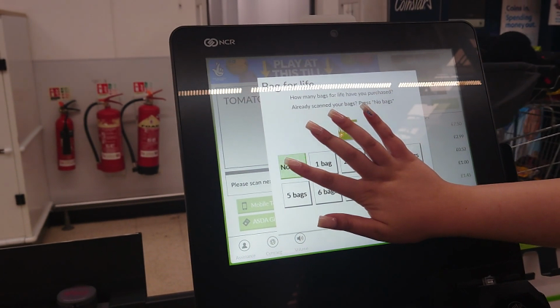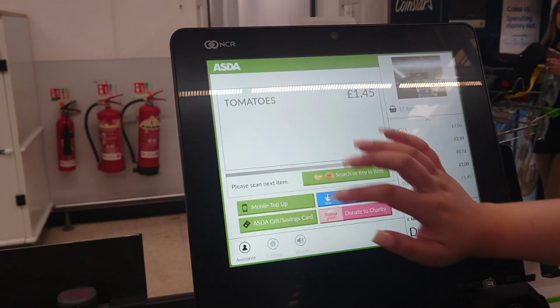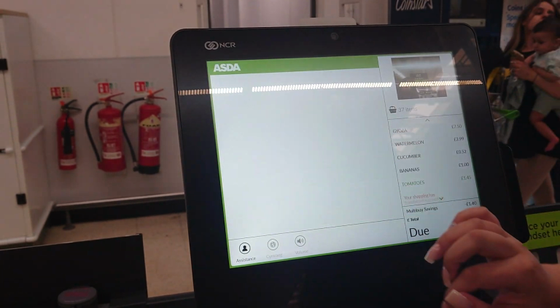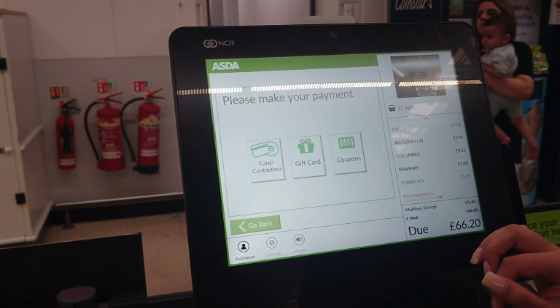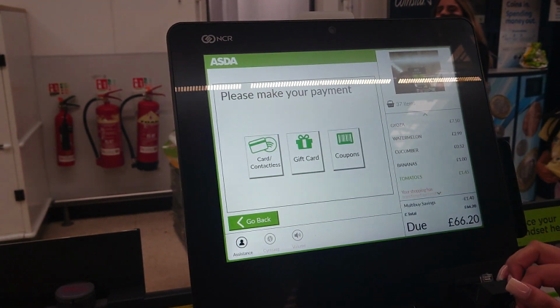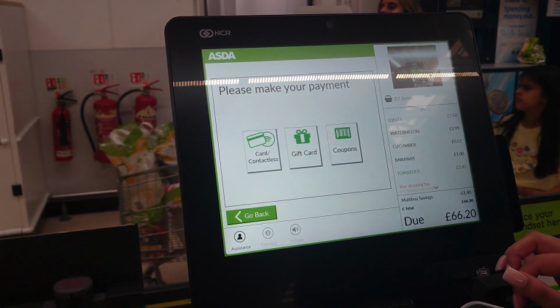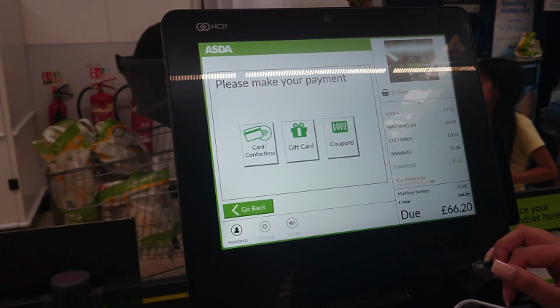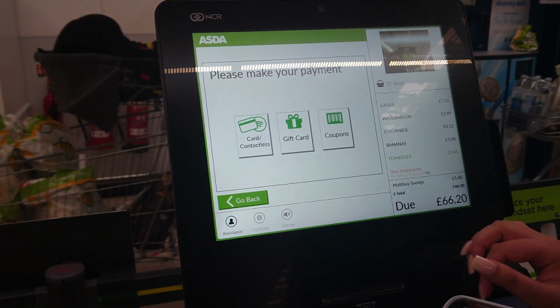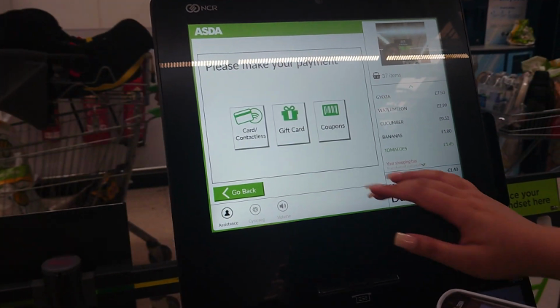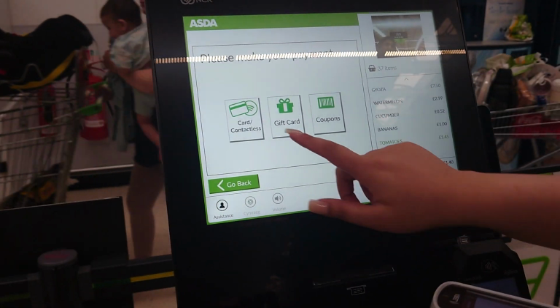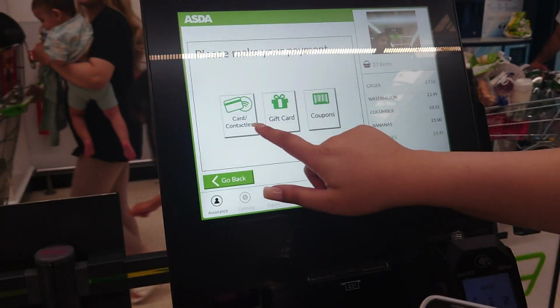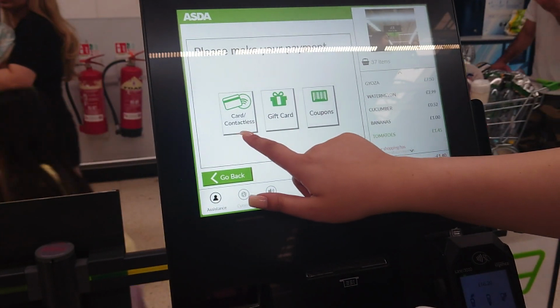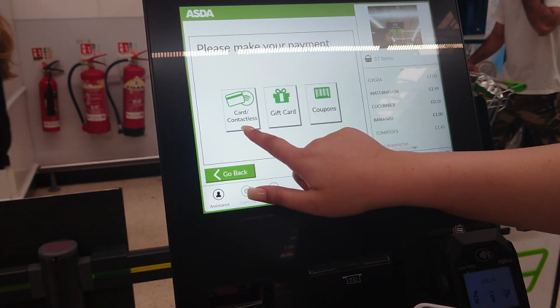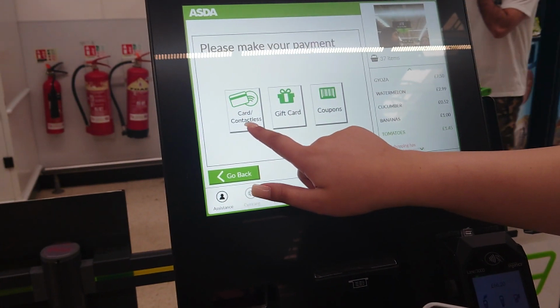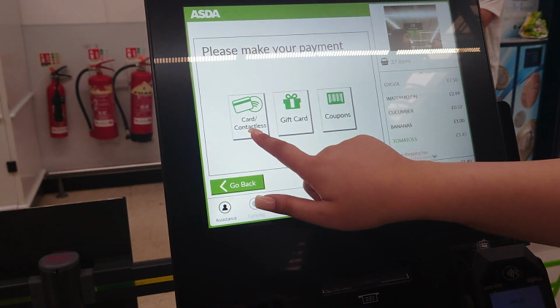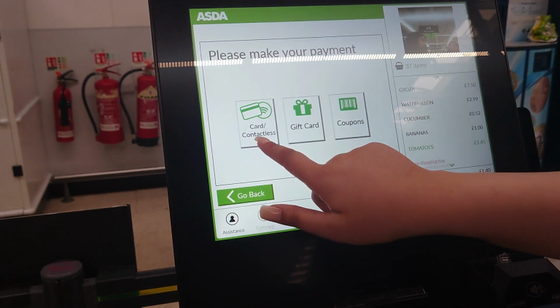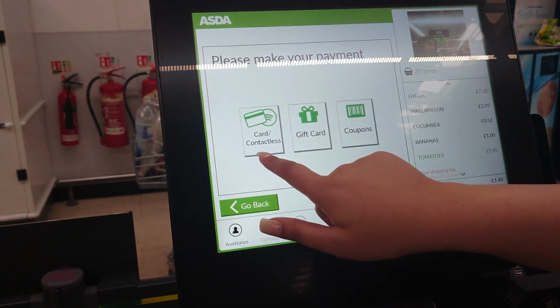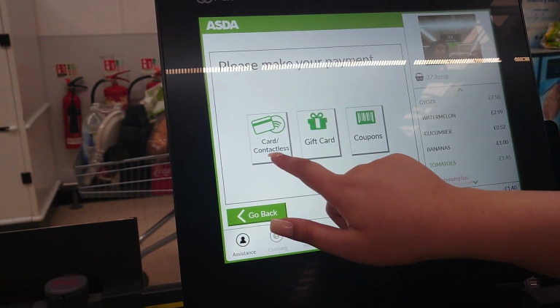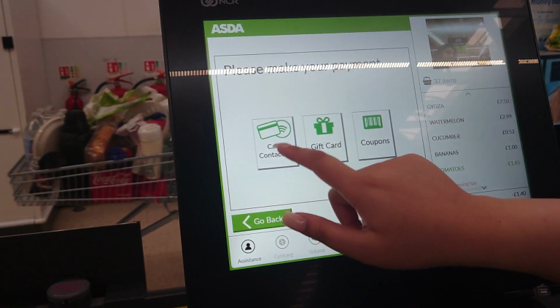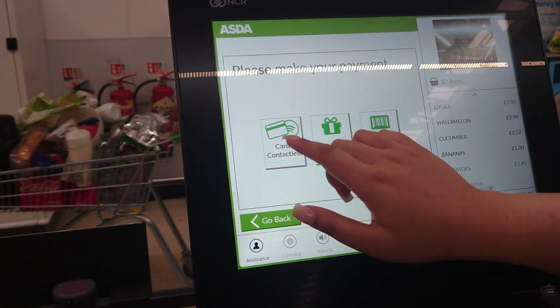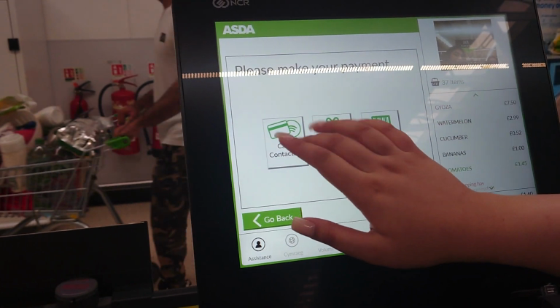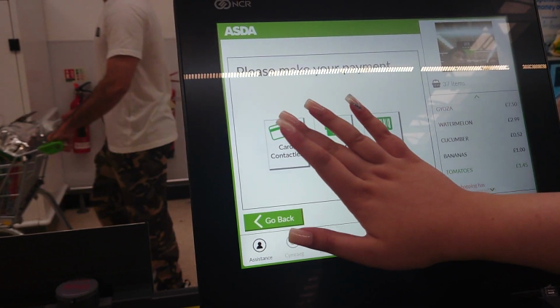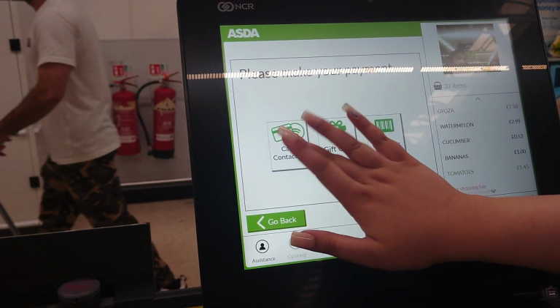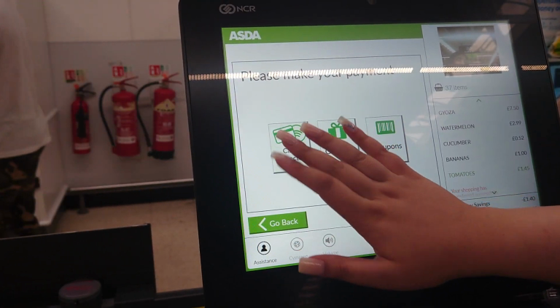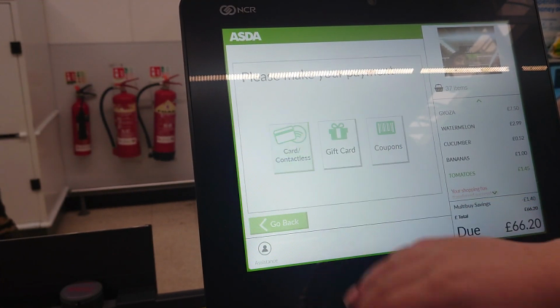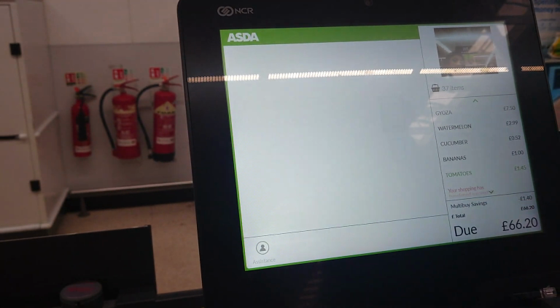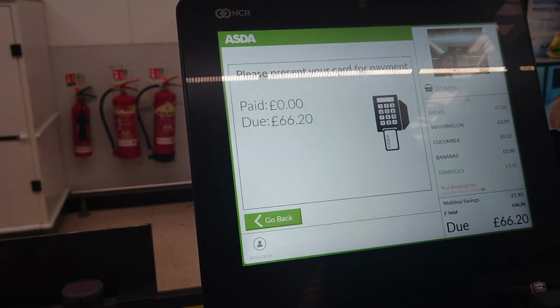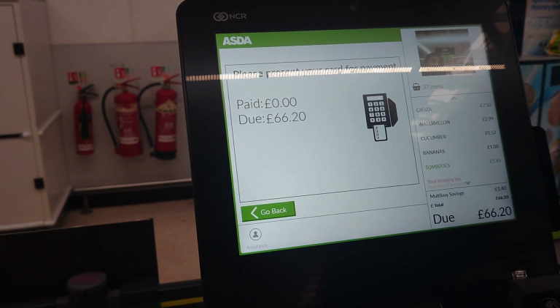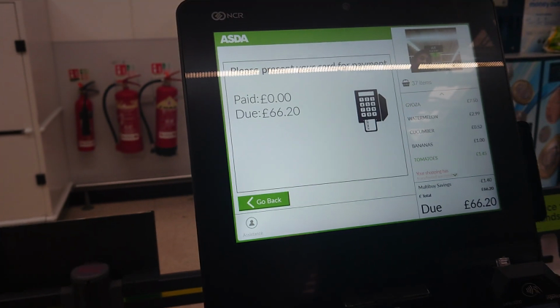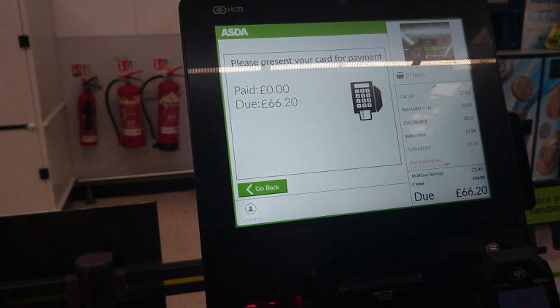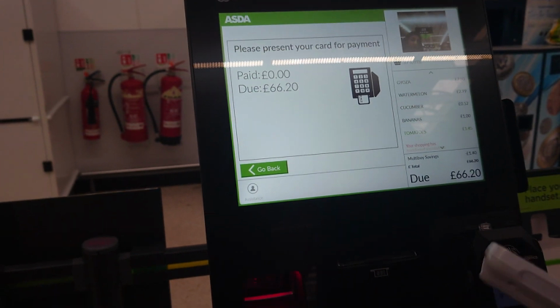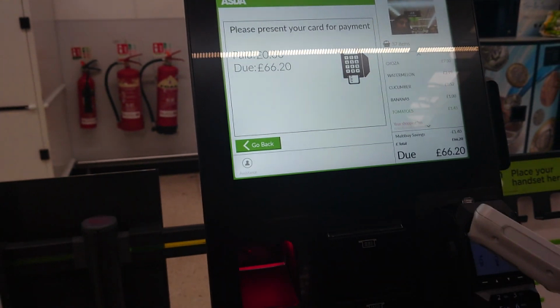Please make your payment. Please insert or tap your card.